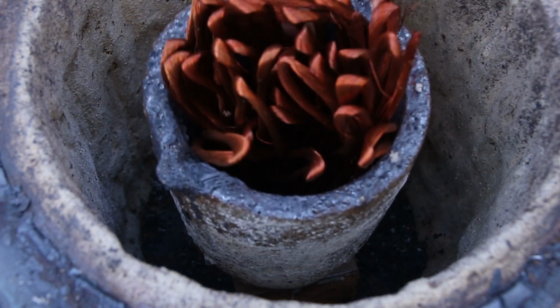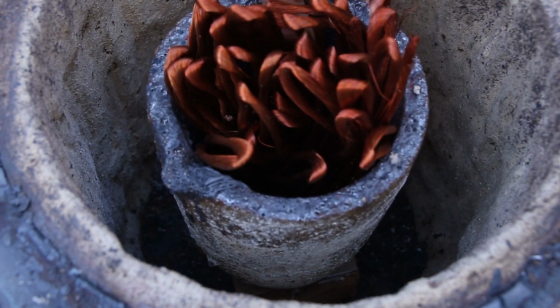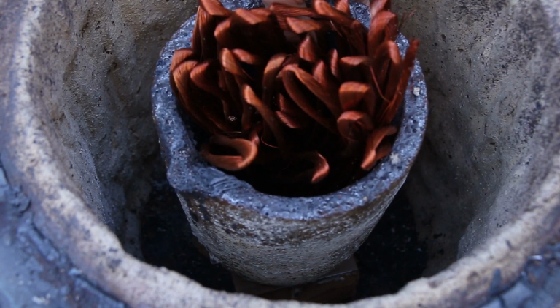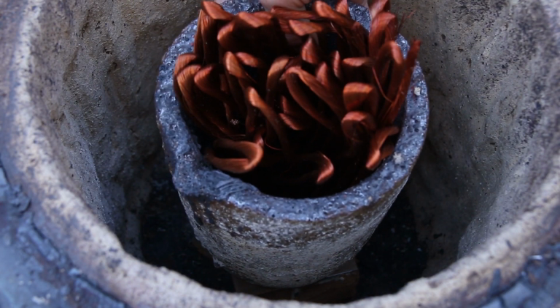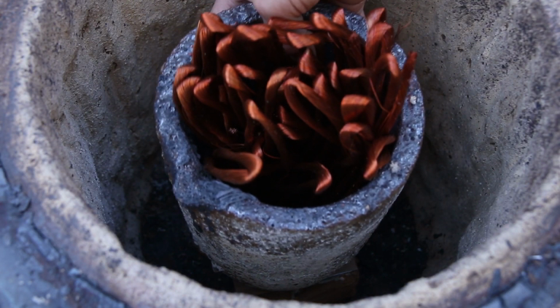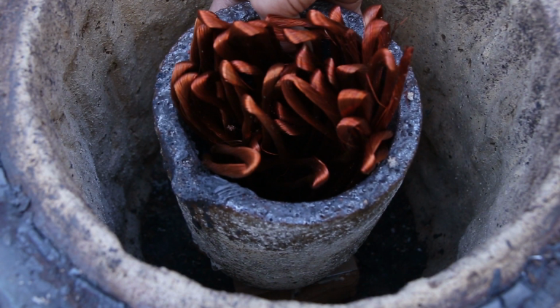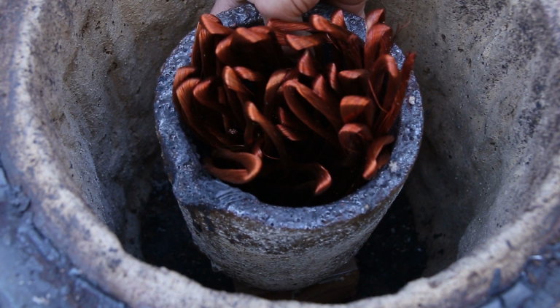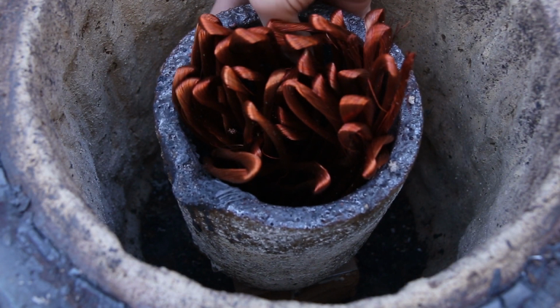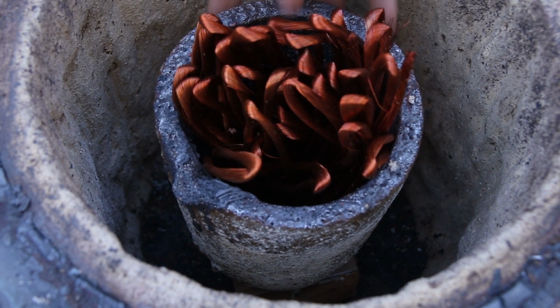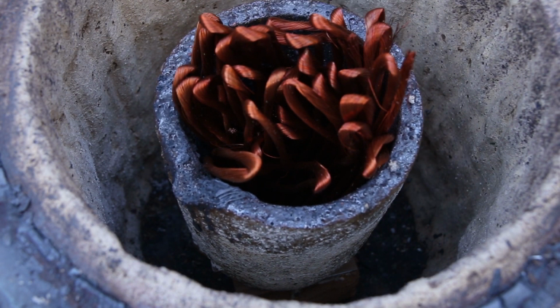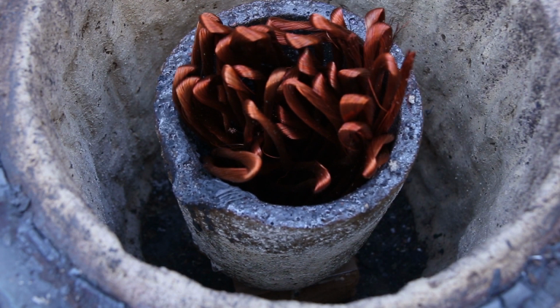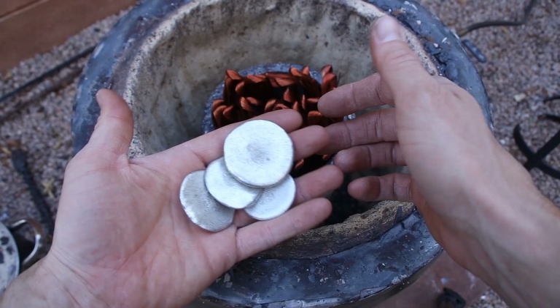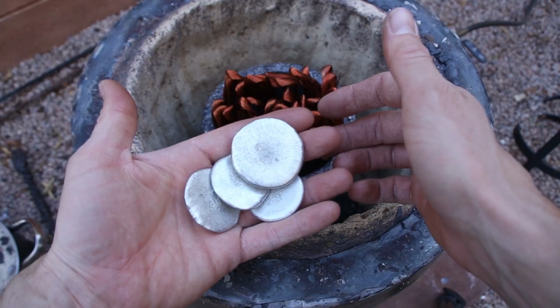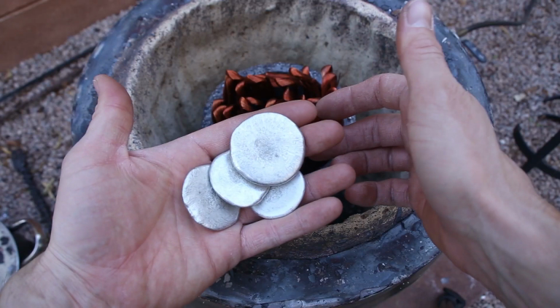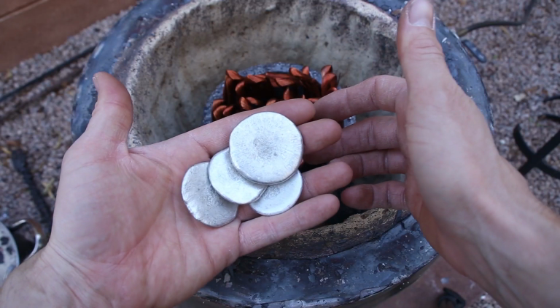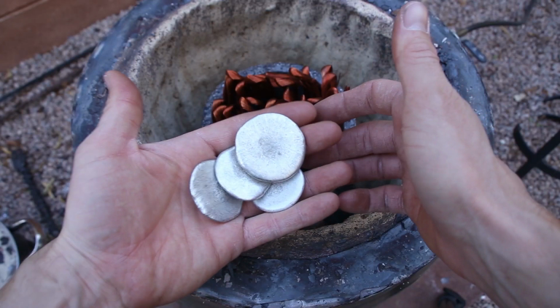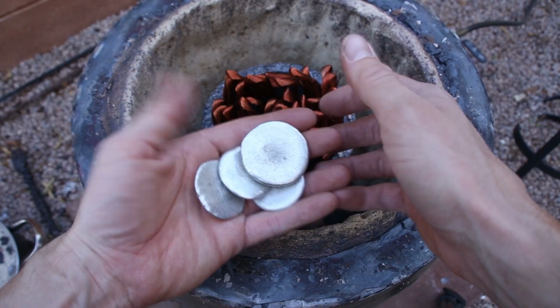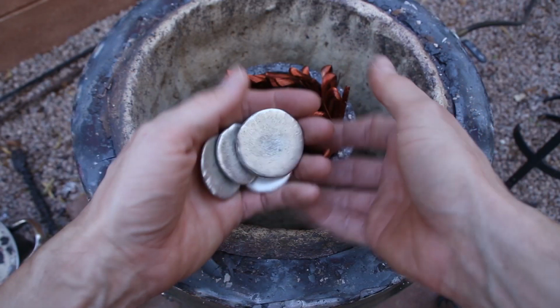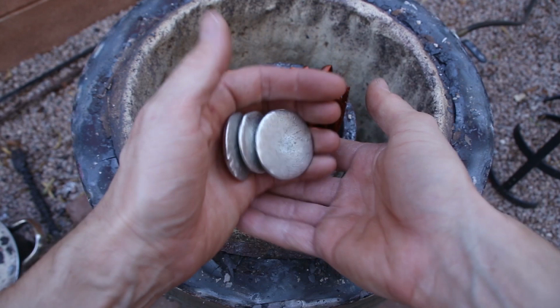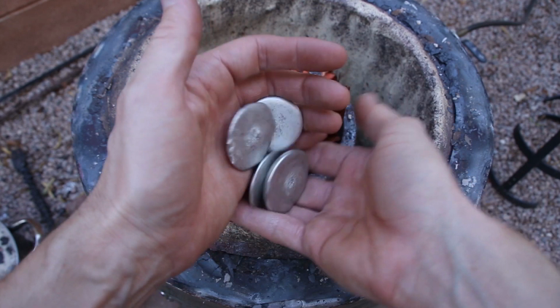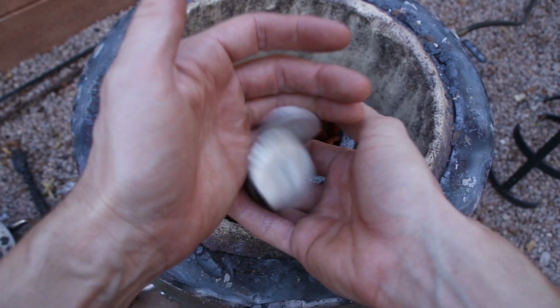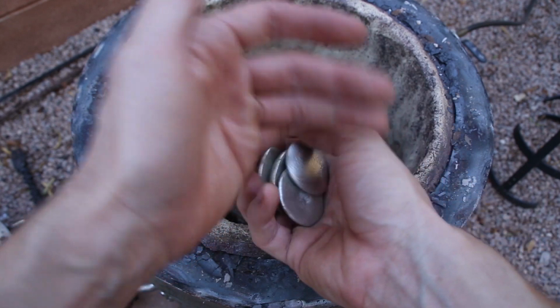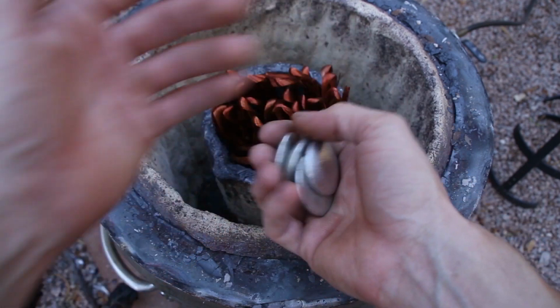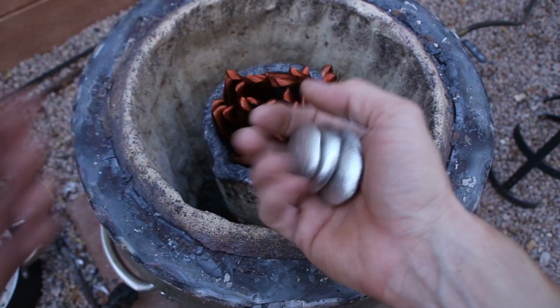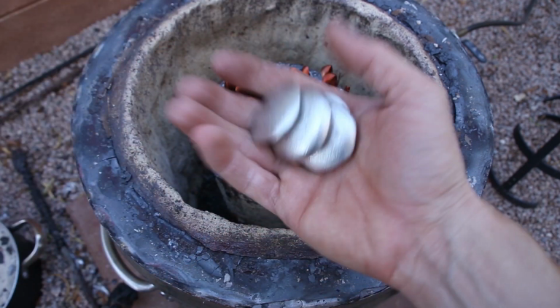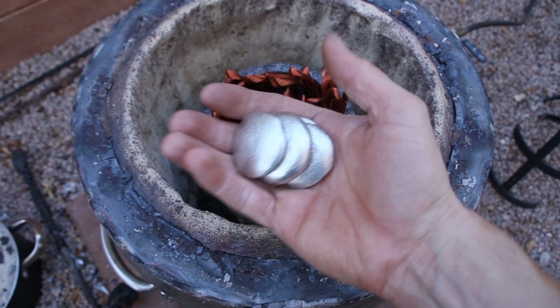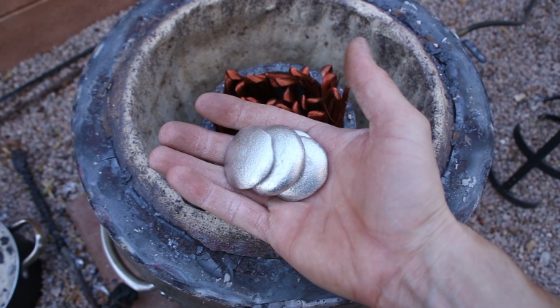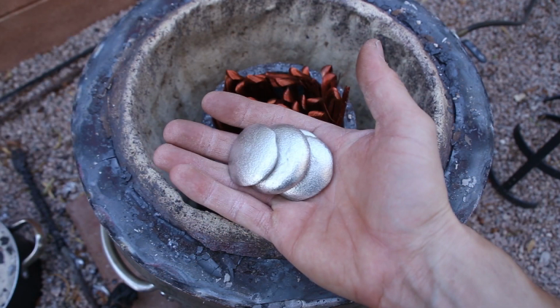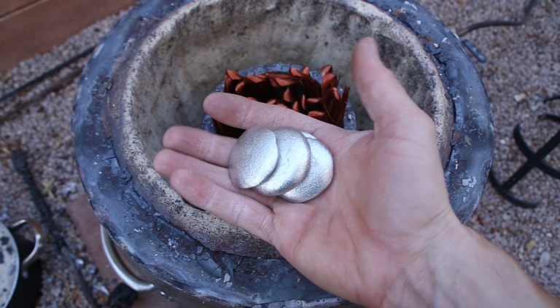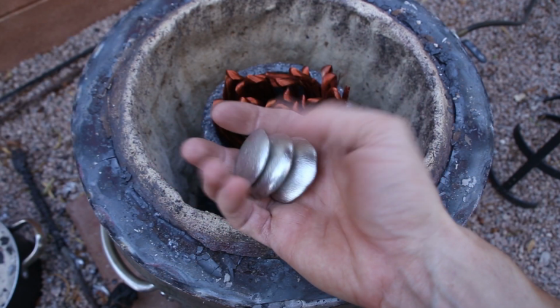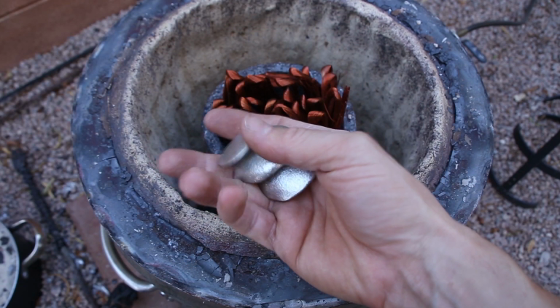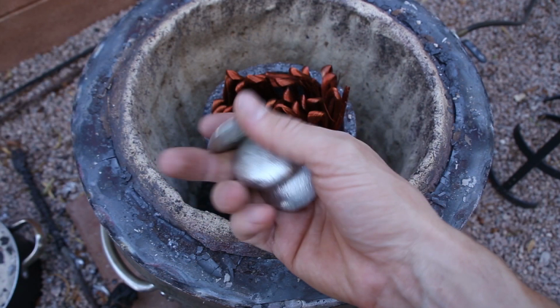To fill the mold, I needed about 3.5 pounds of bronze consisting of 90% copper and 10% tin.